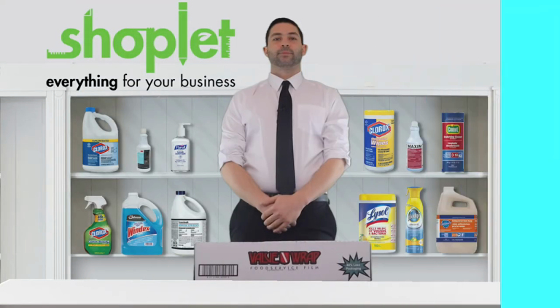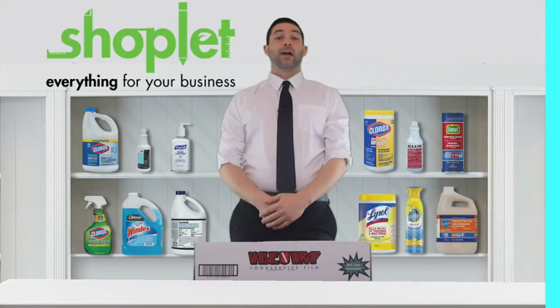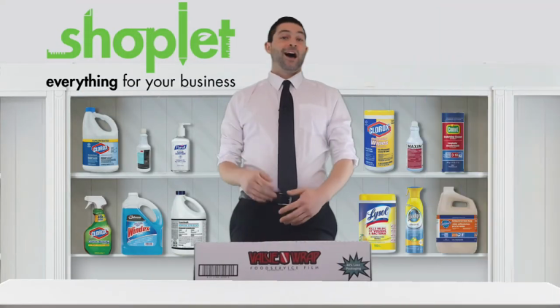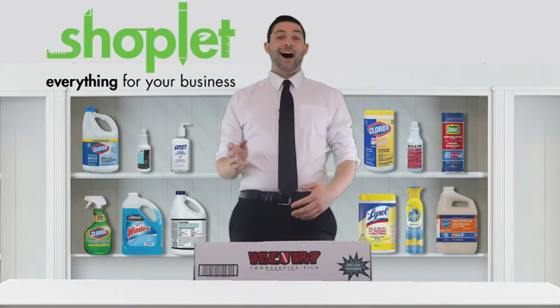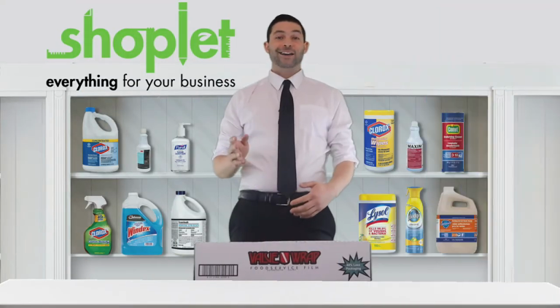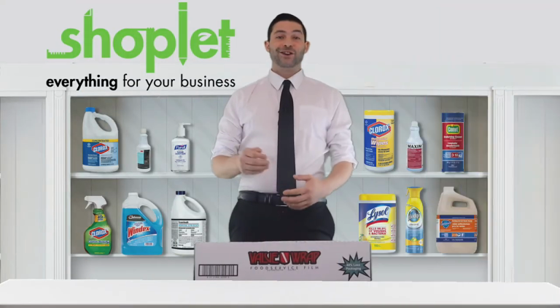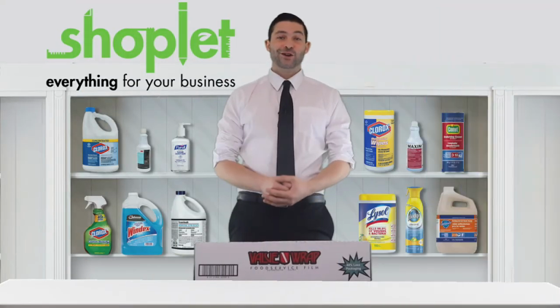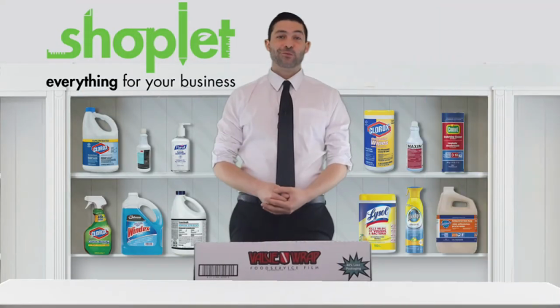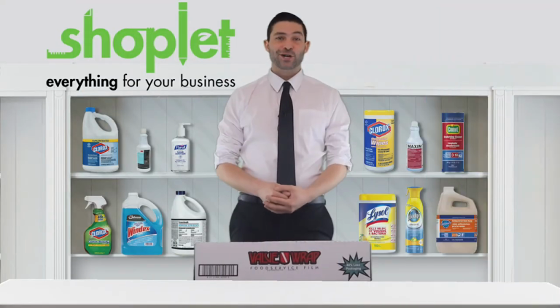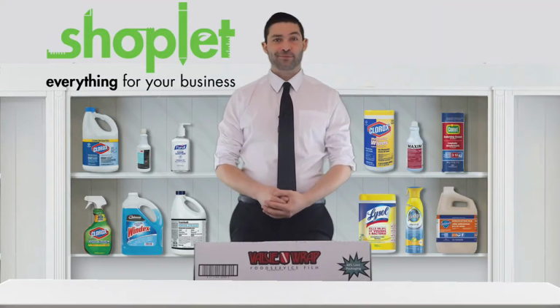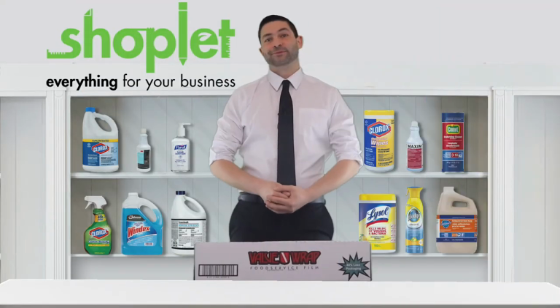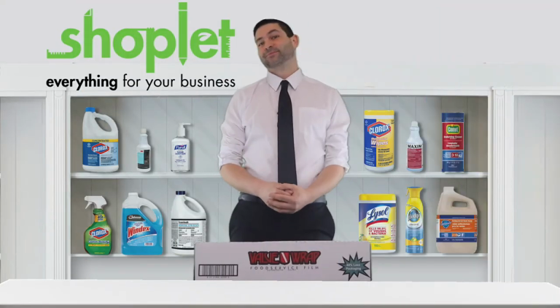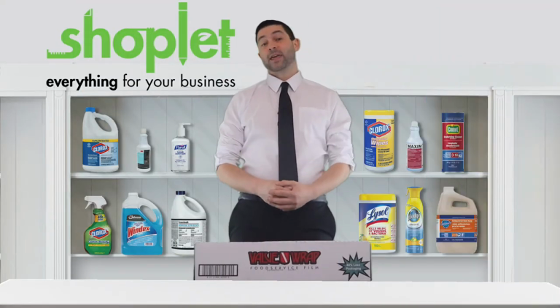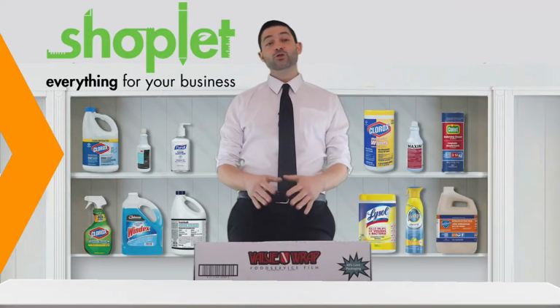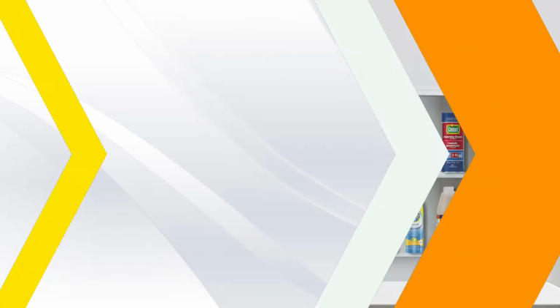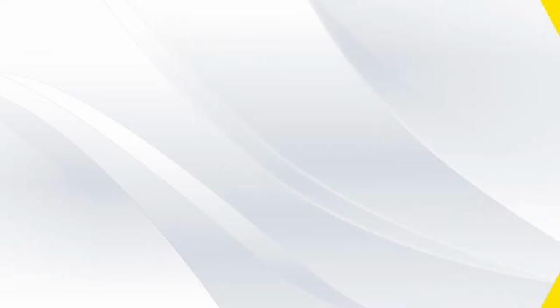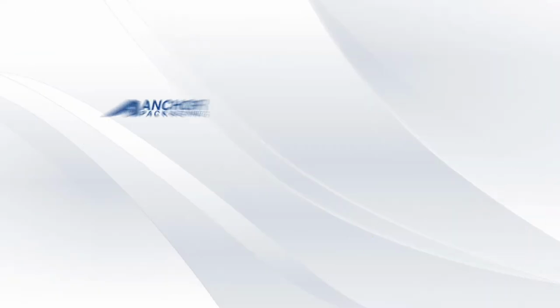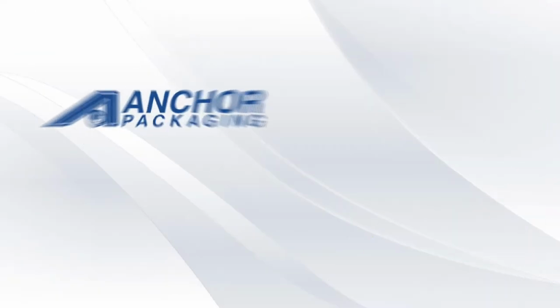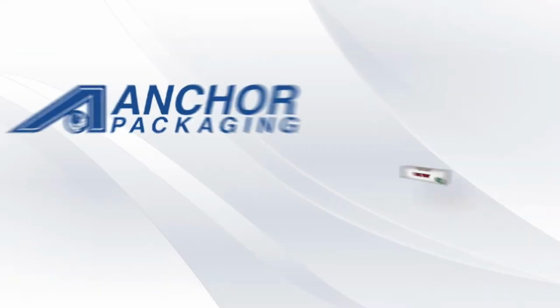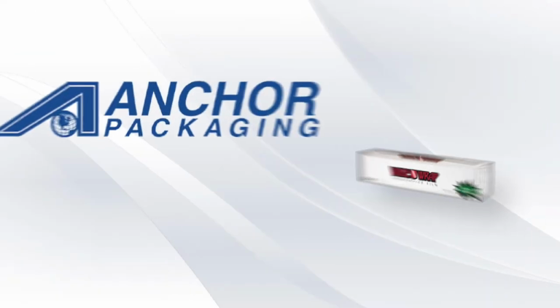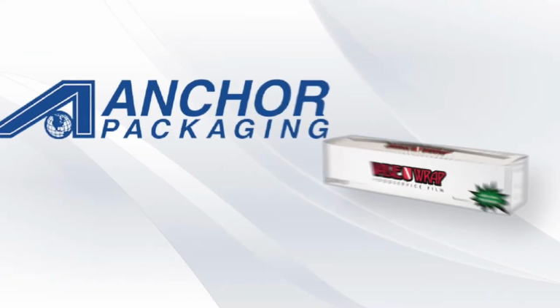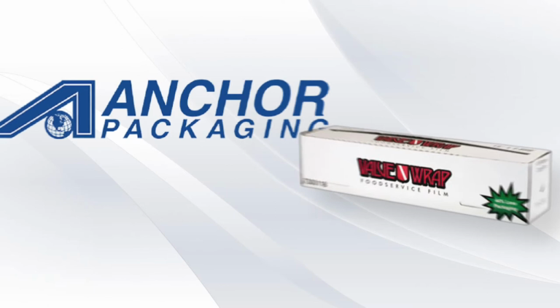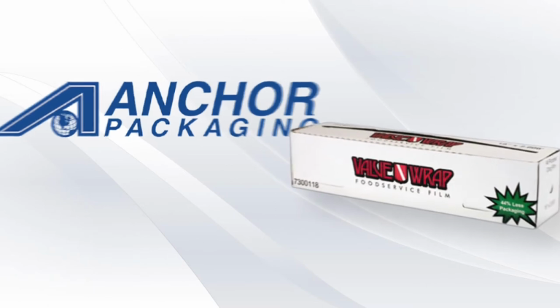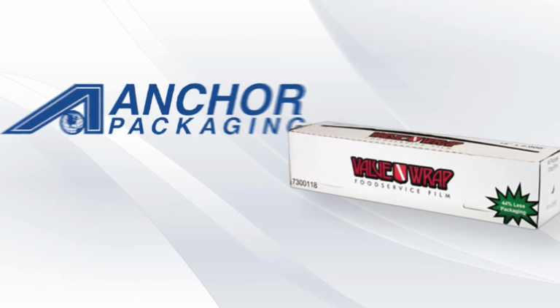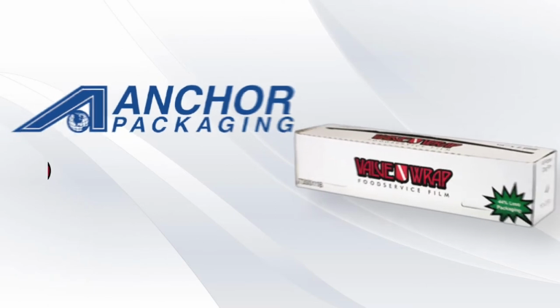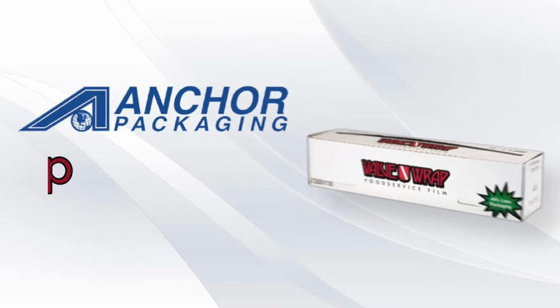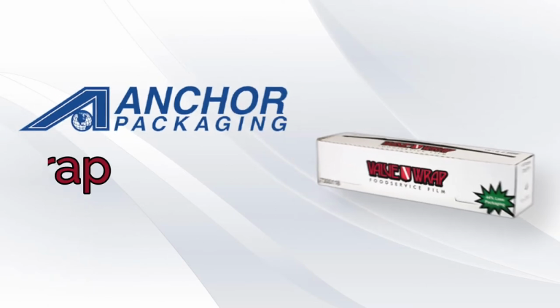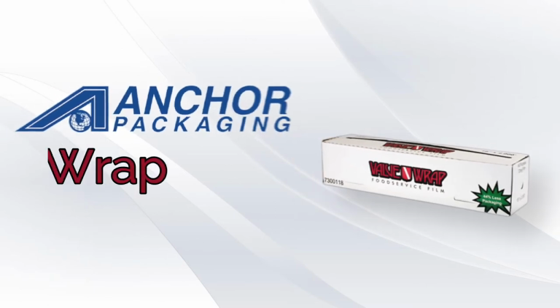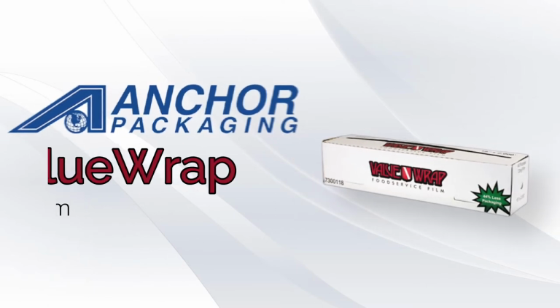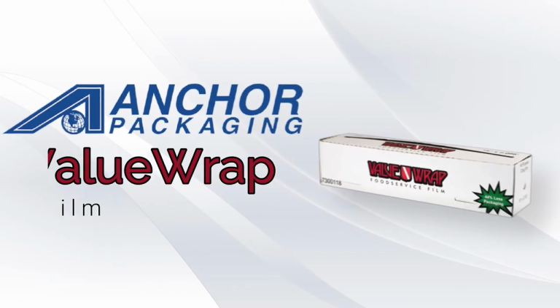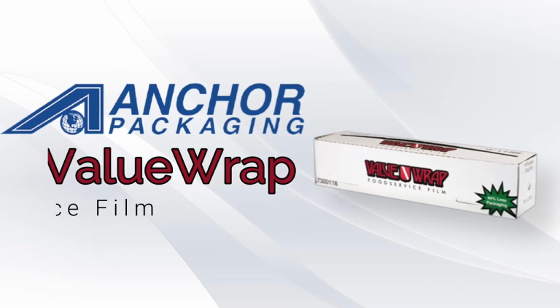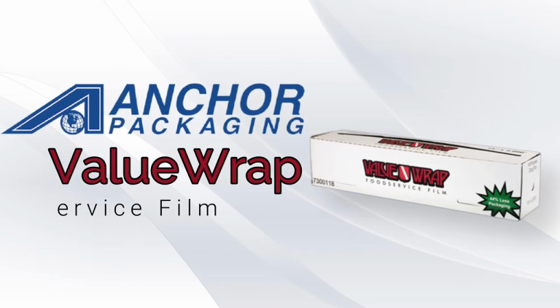Hi, Josh here from Shoplet. Introducing Anchor Packaging Value Wrap Food Service Film.